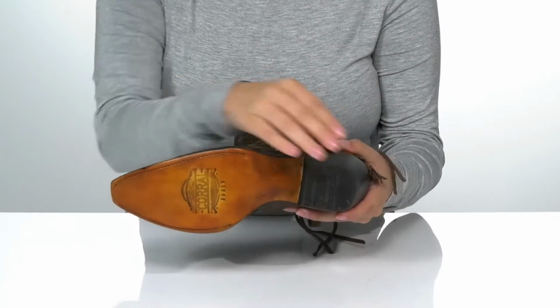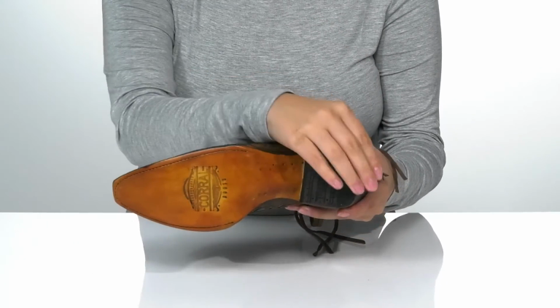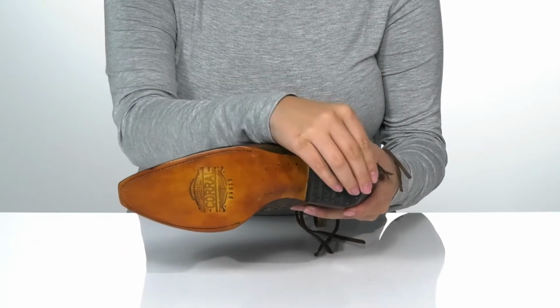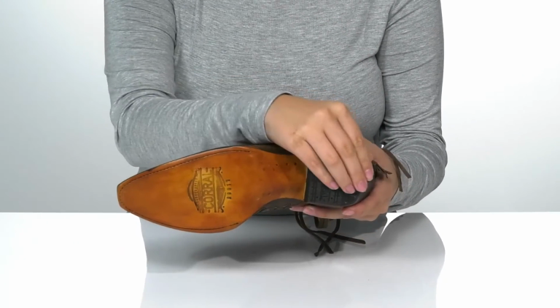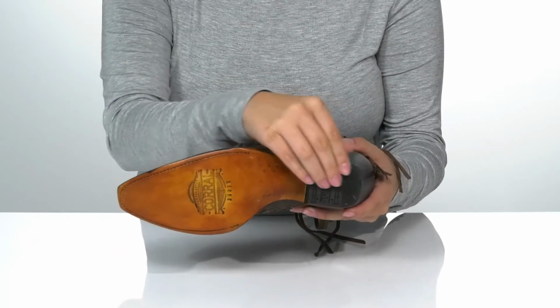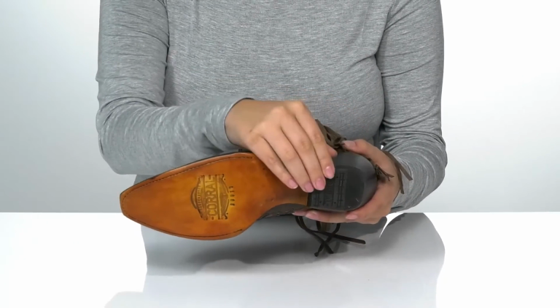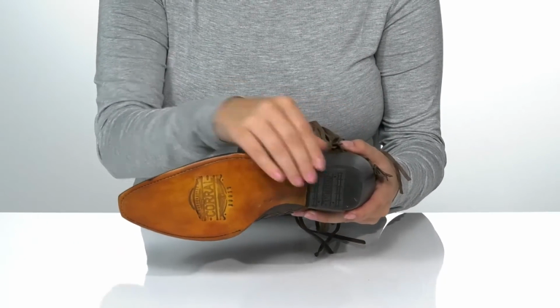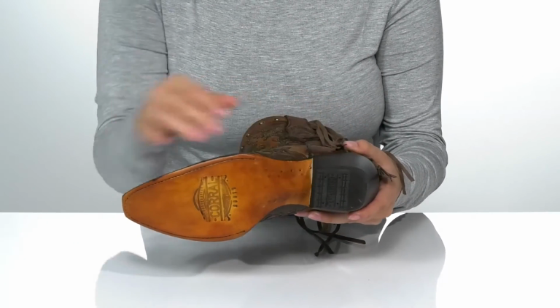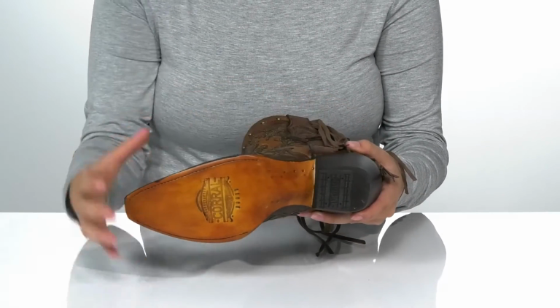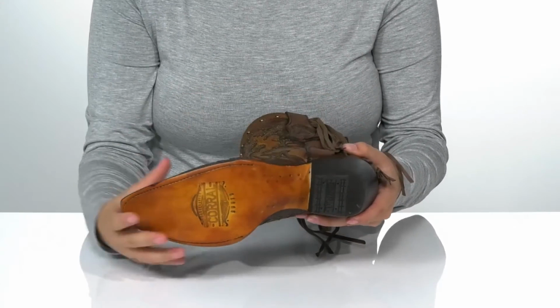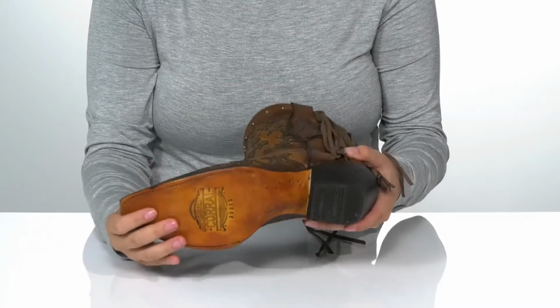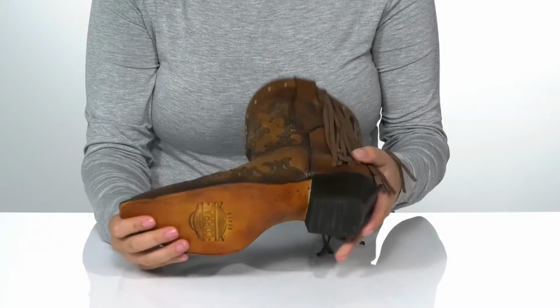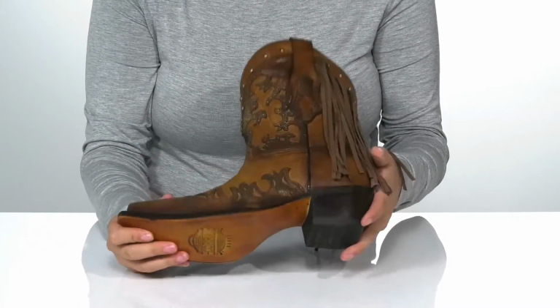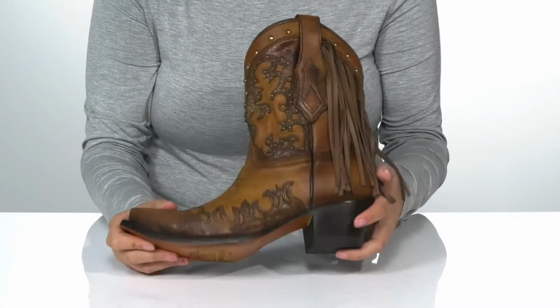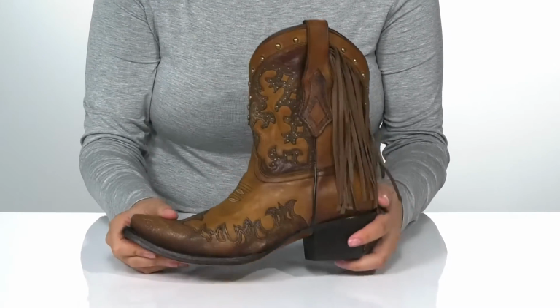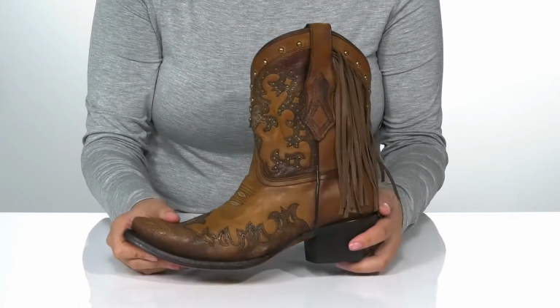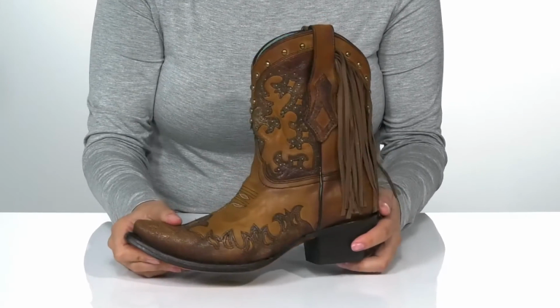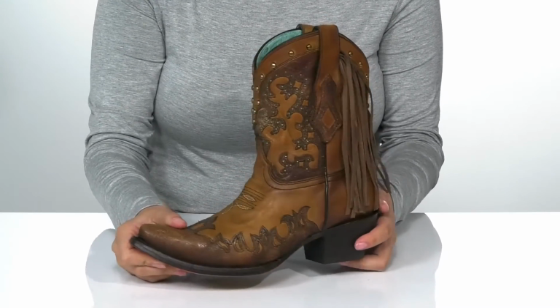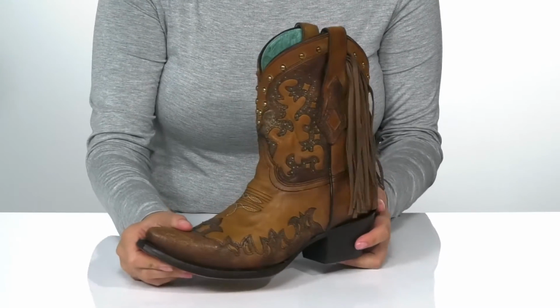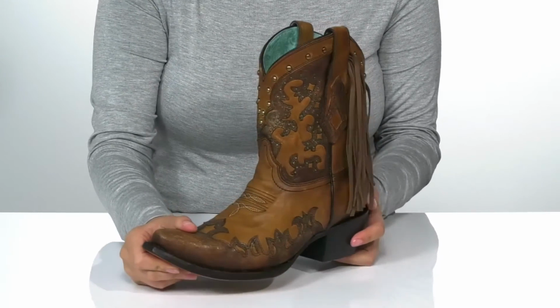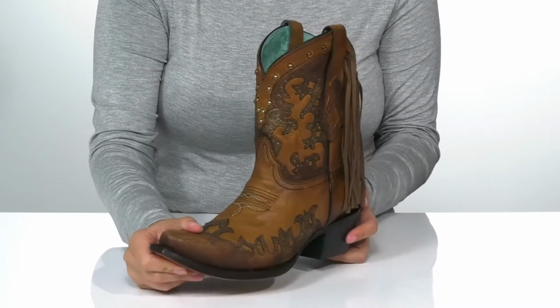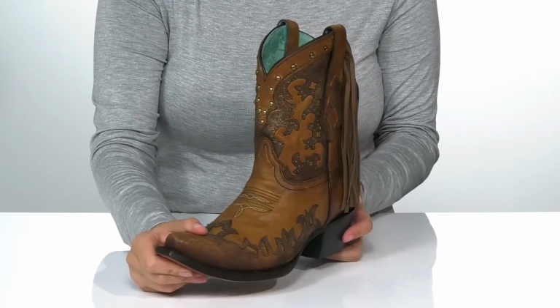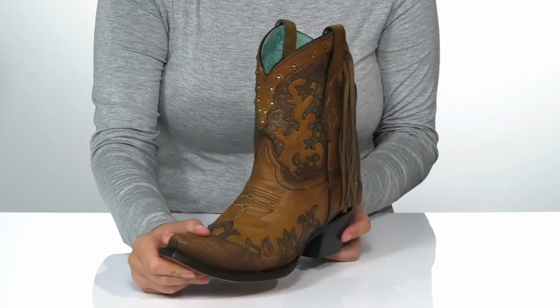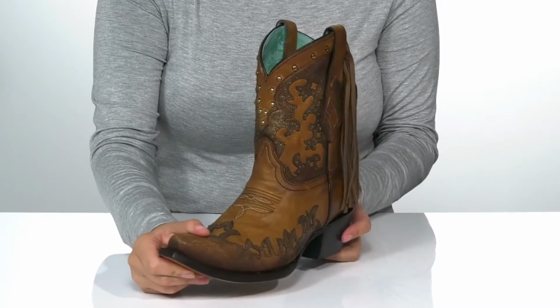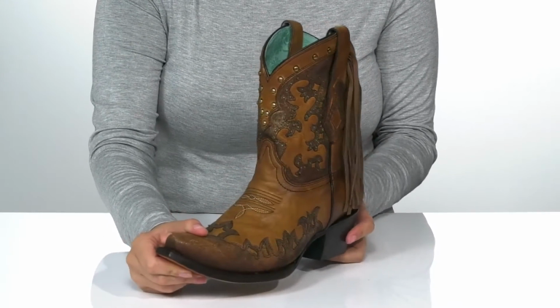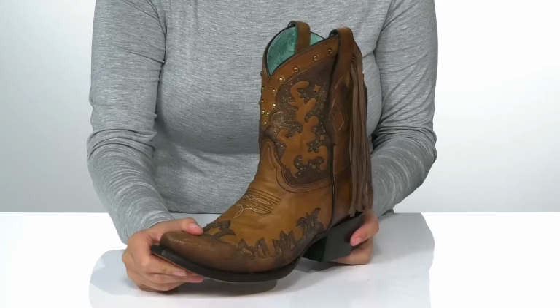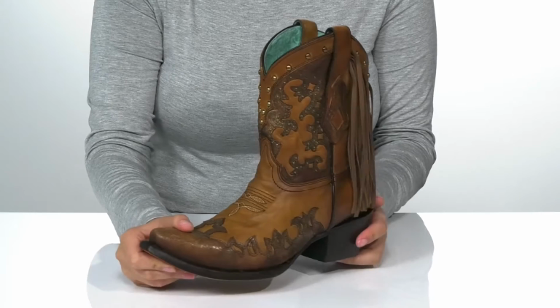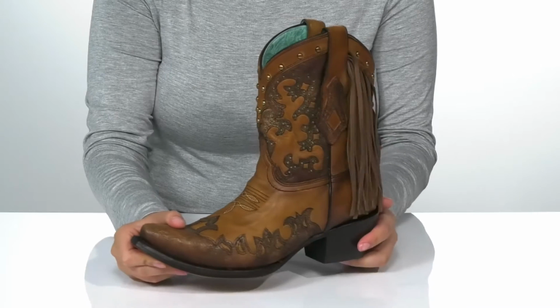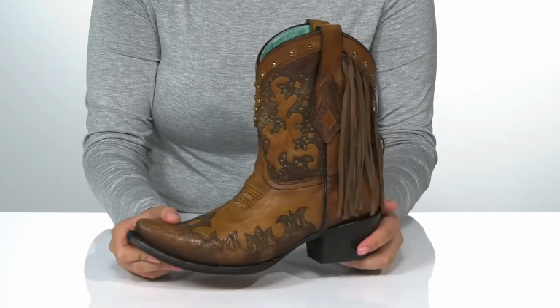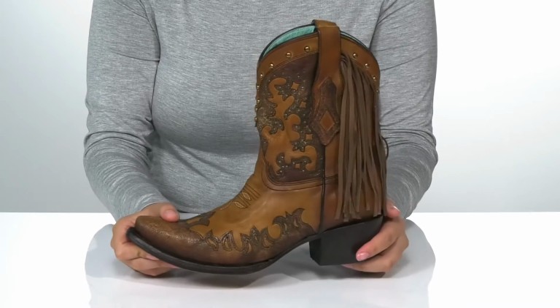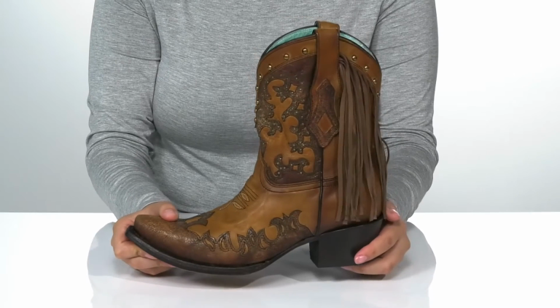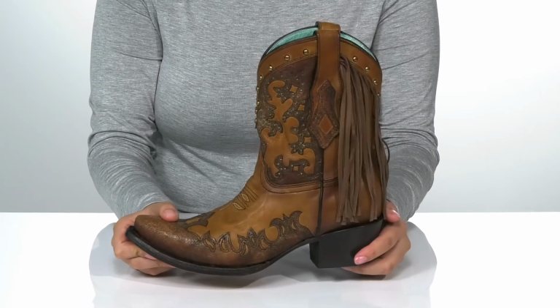Underneath is a lightly textured heel for traction, and I think these would look so great paired with some skinny jeans.